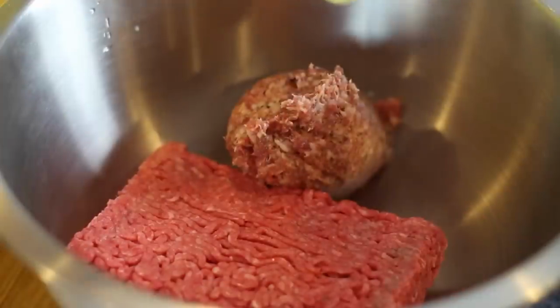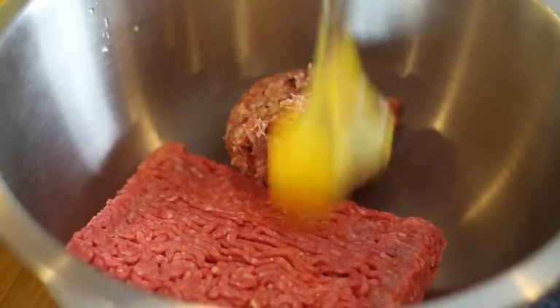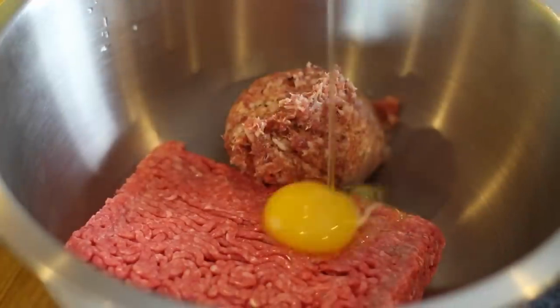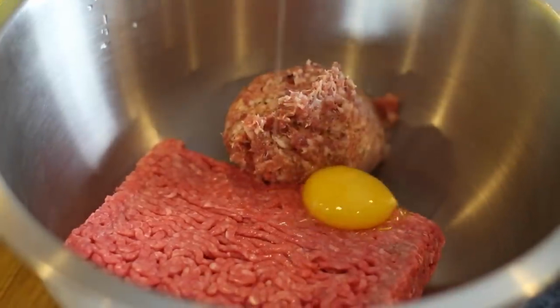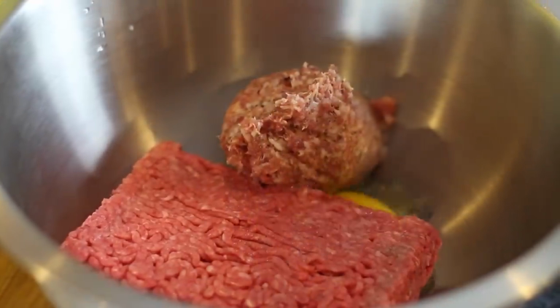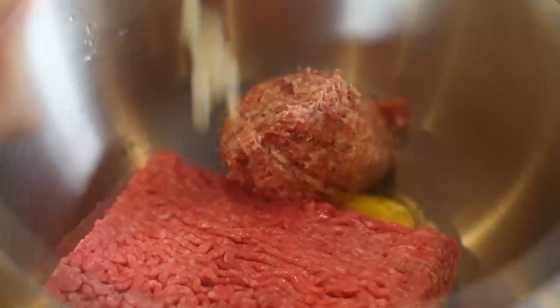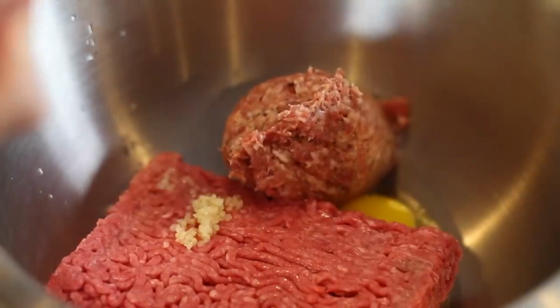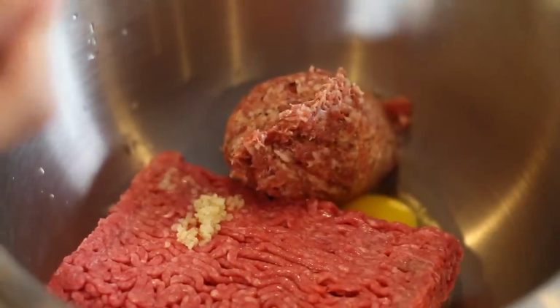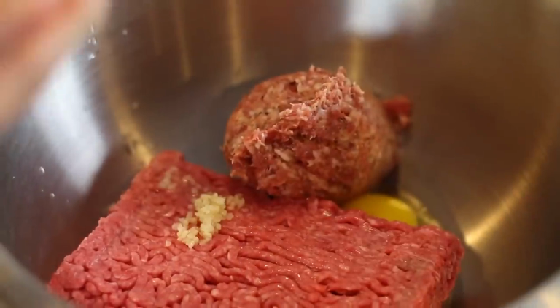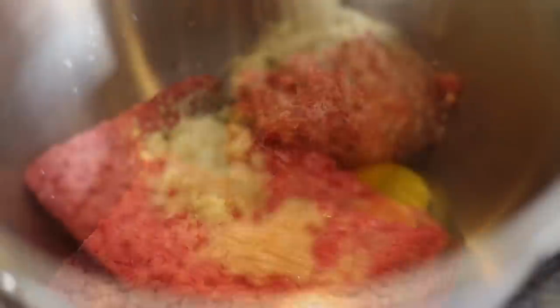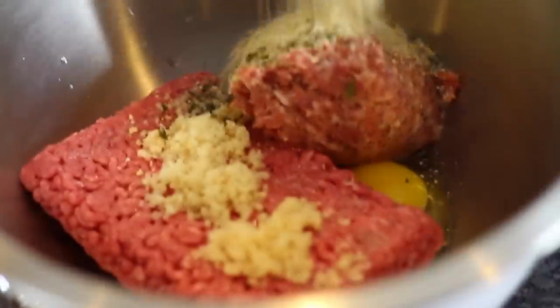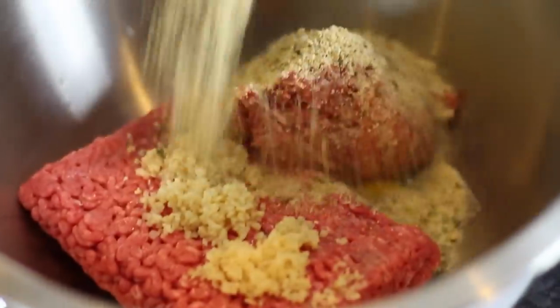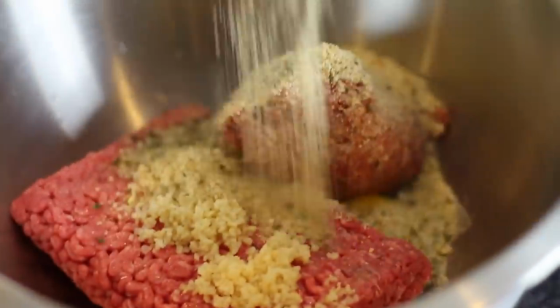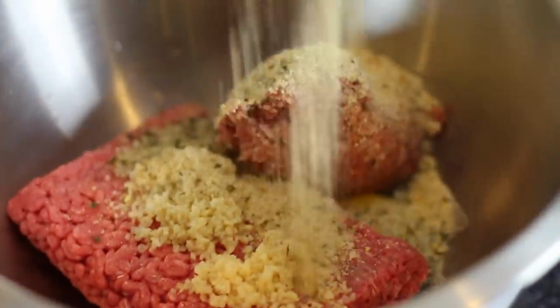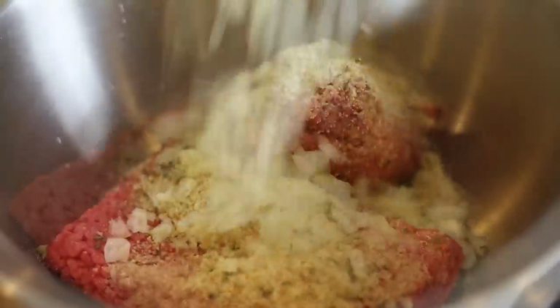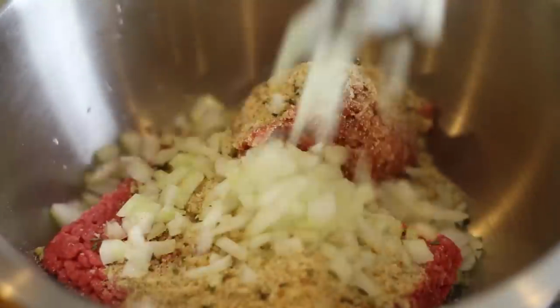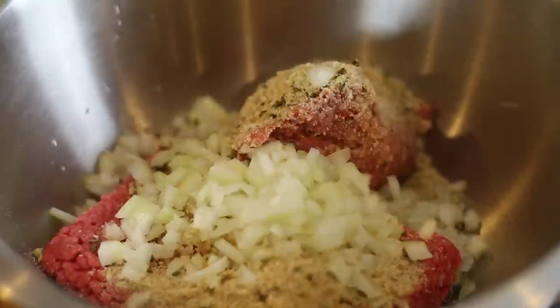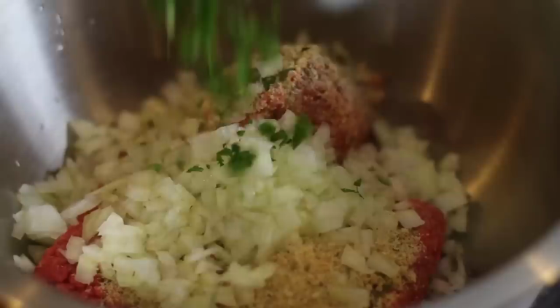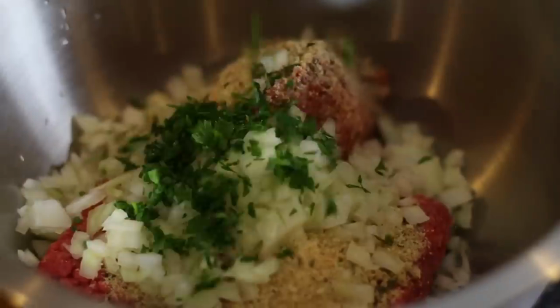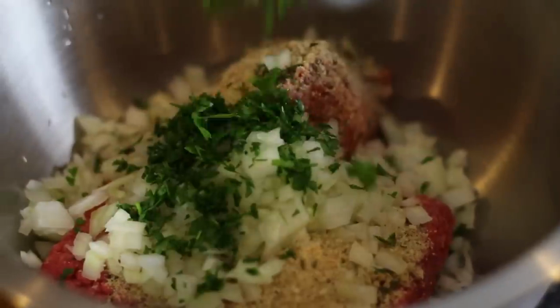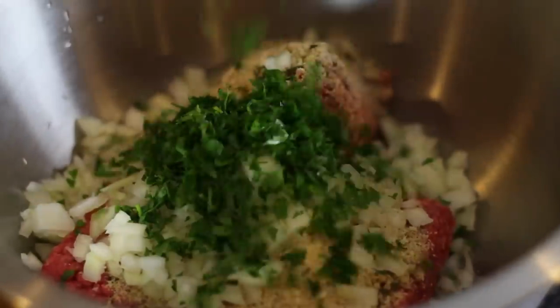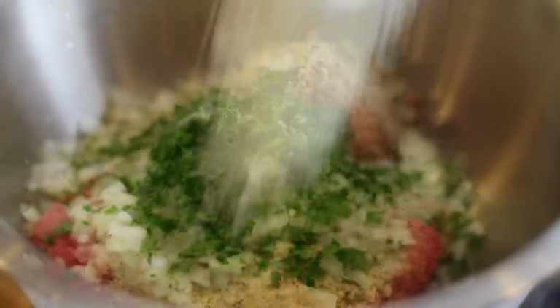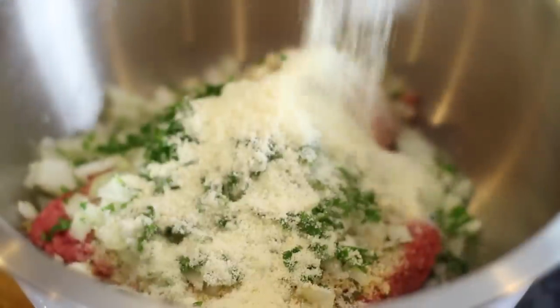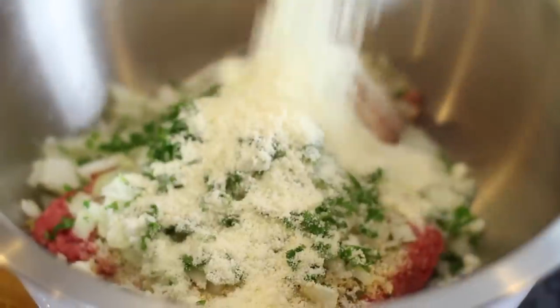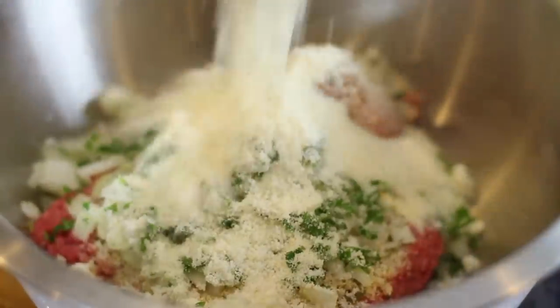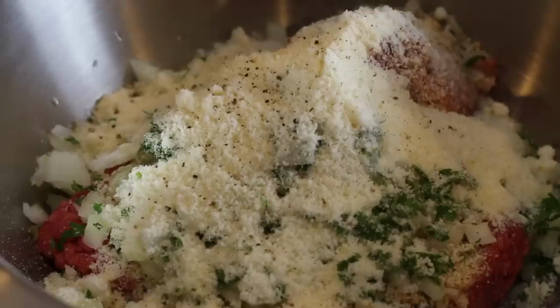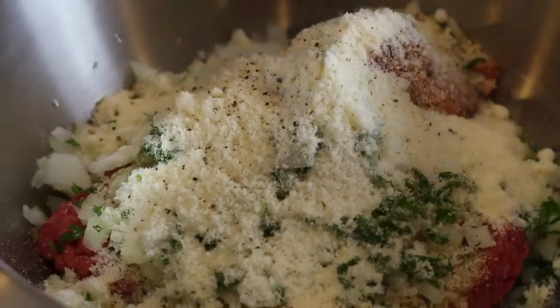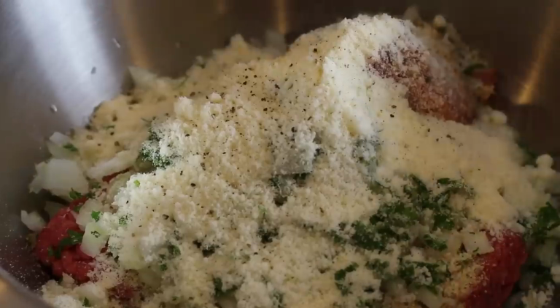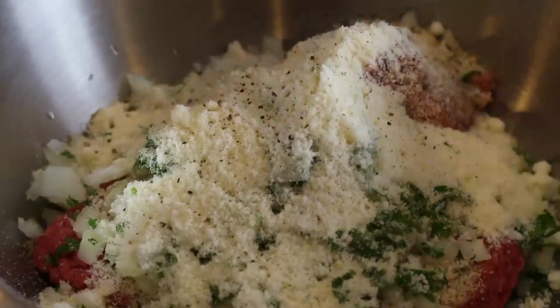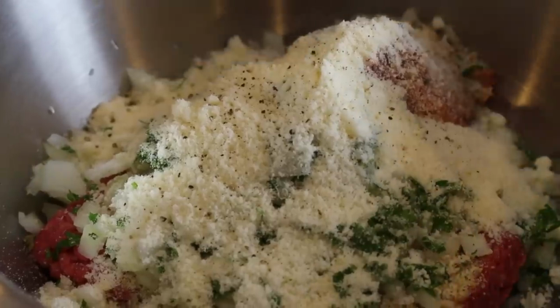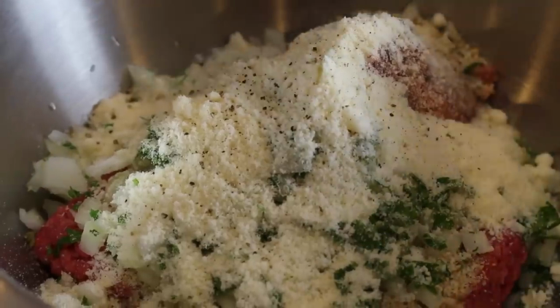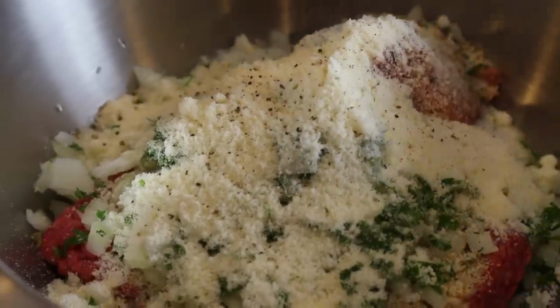Toss in your eggs, garlic, breadcrumbs, onions, parsley, cheese, and cracked black pepper.